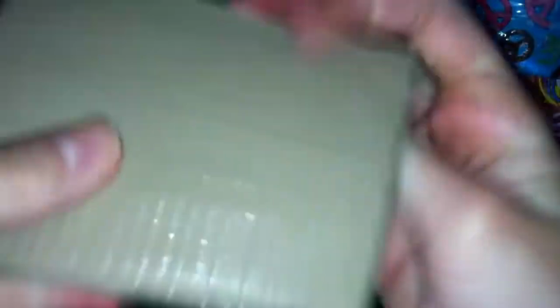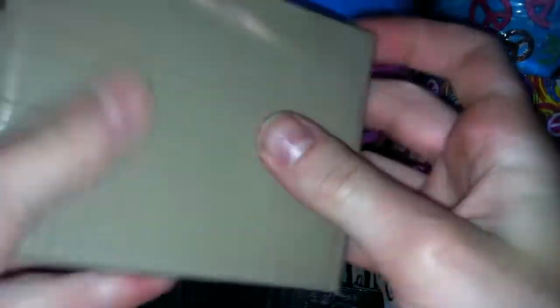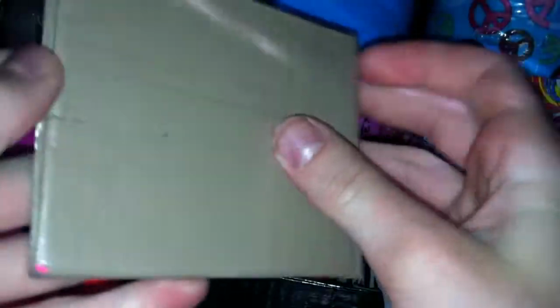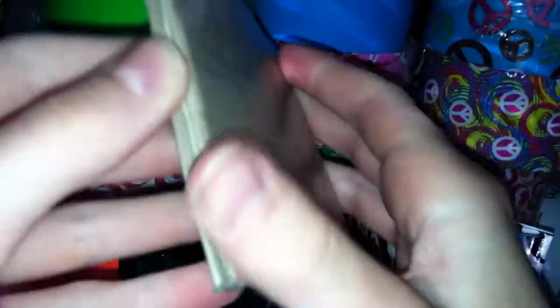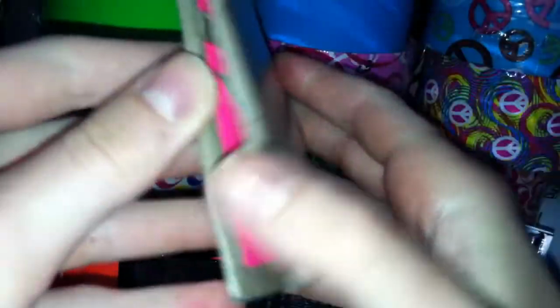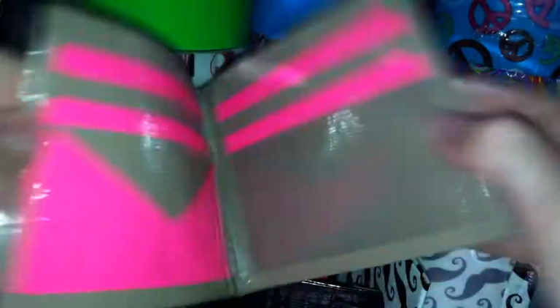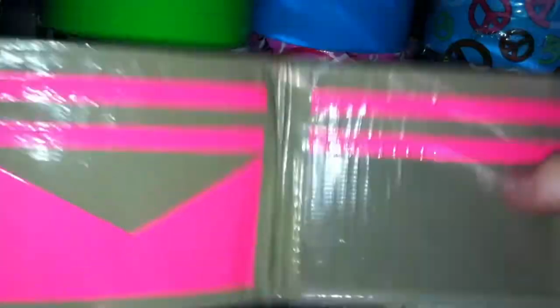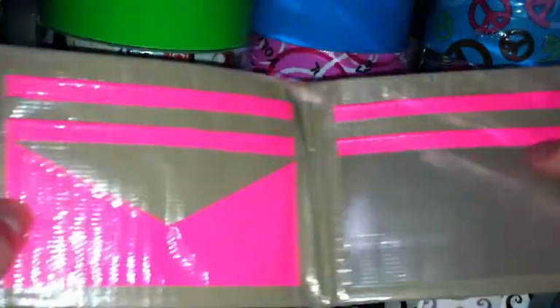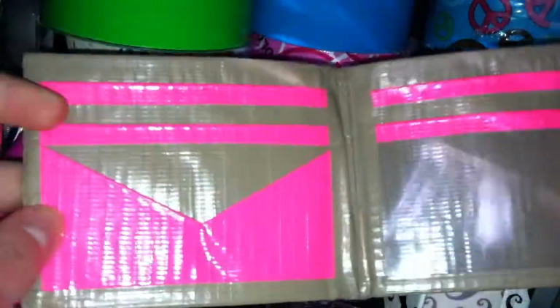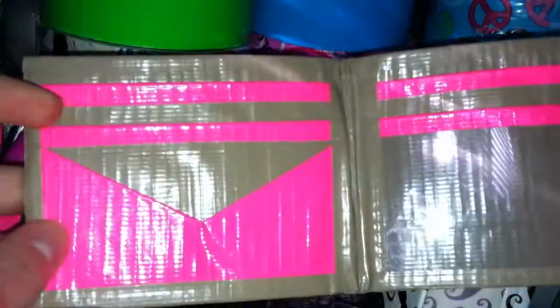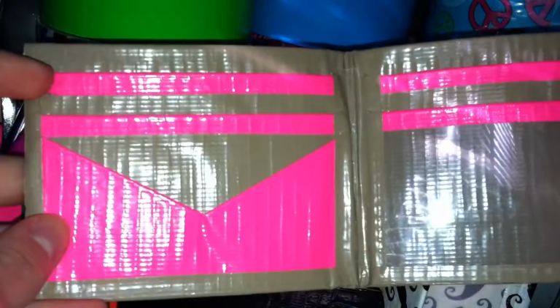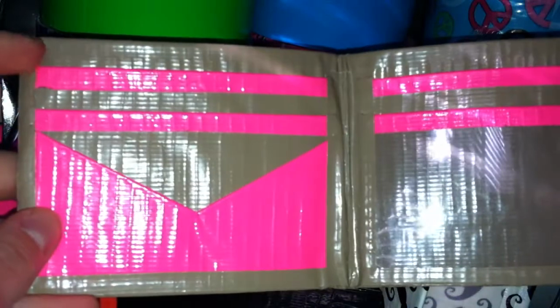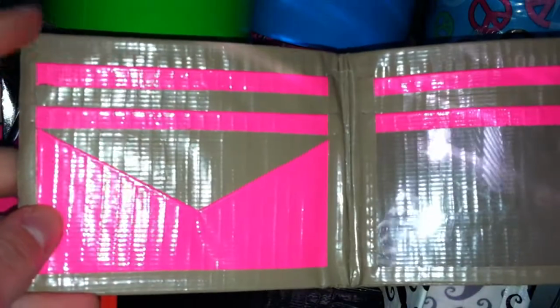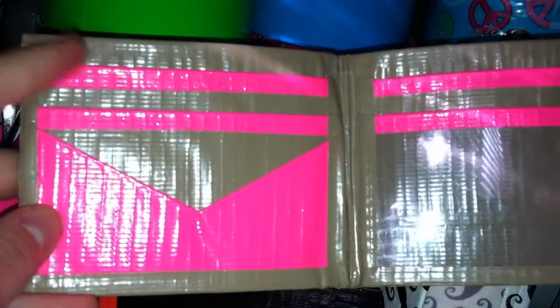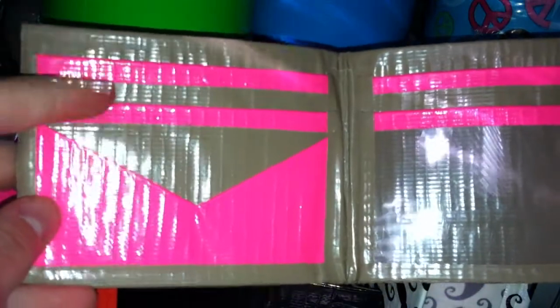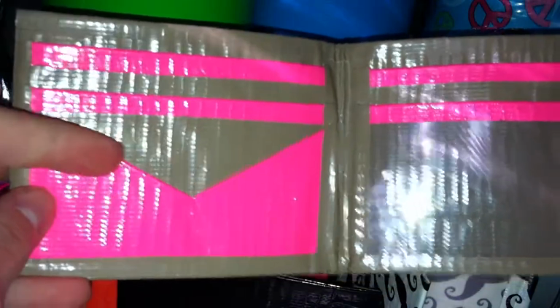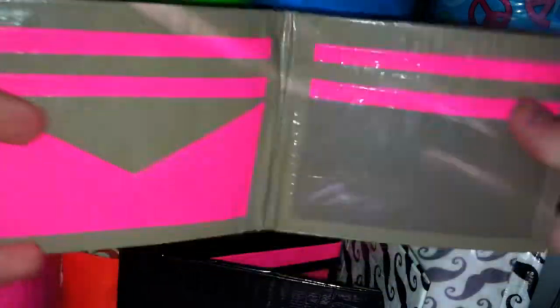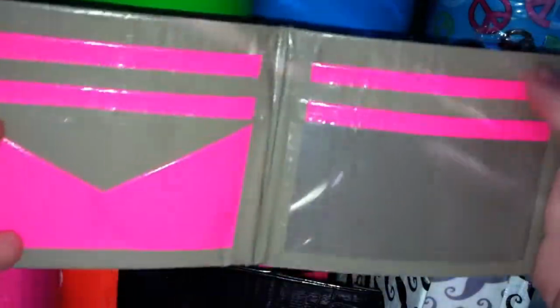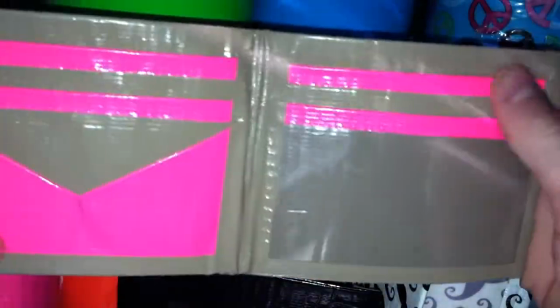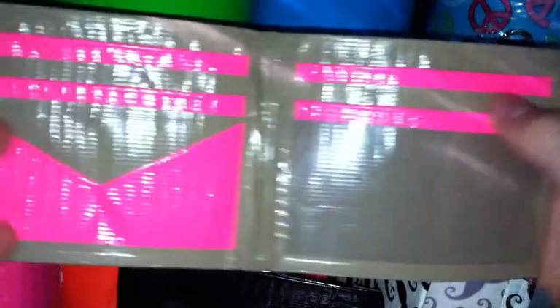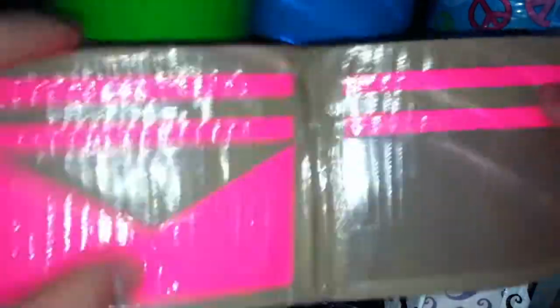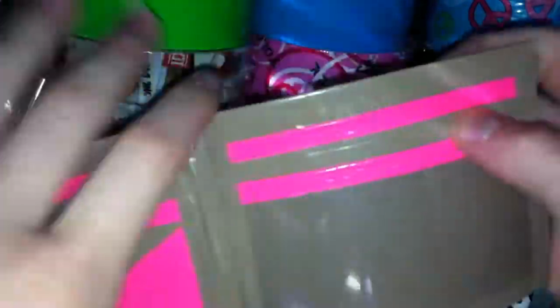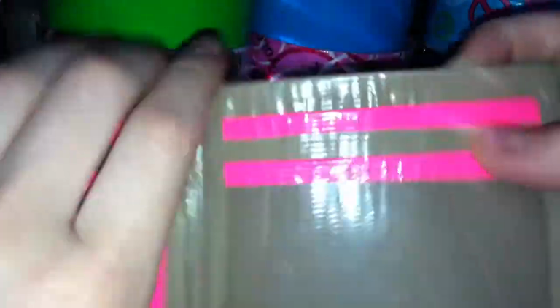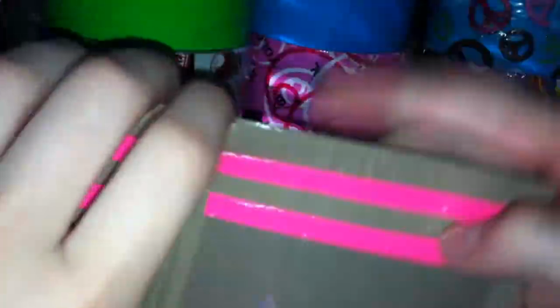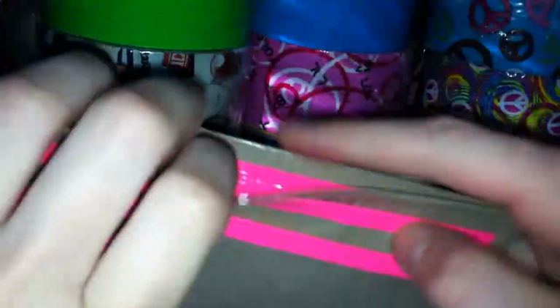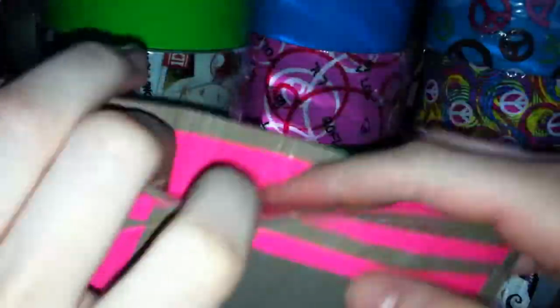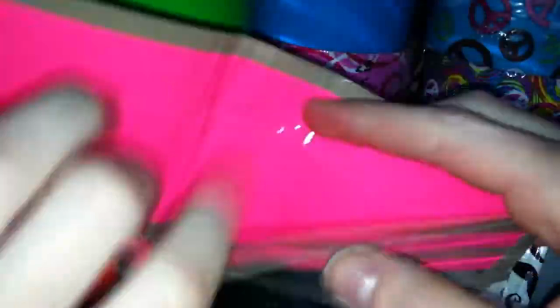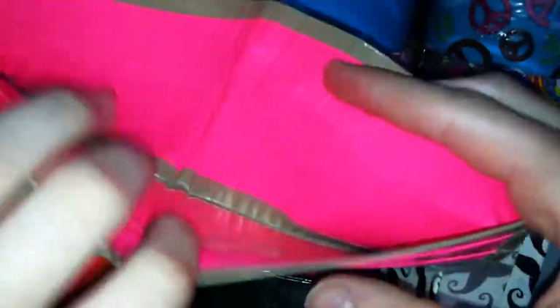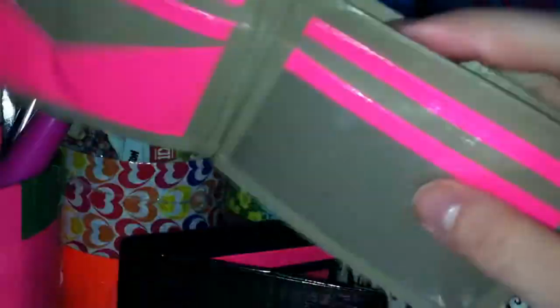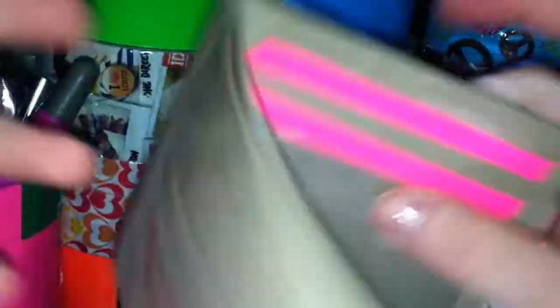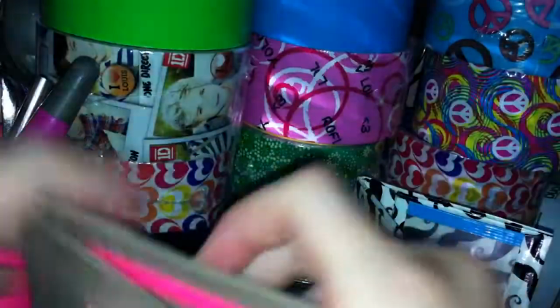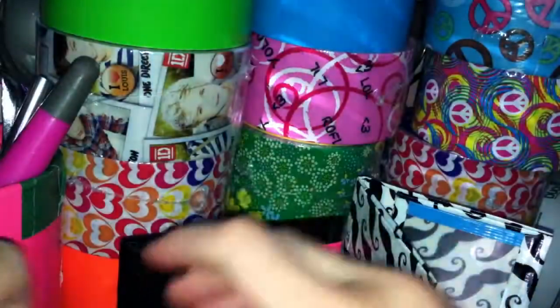This beige and pink bifold from Duct Tape in Action — two pockets of V-shape, pot top, an ID, and the billfold.